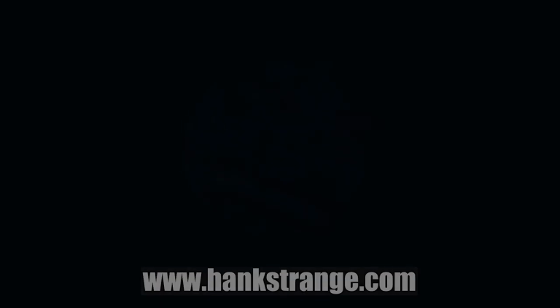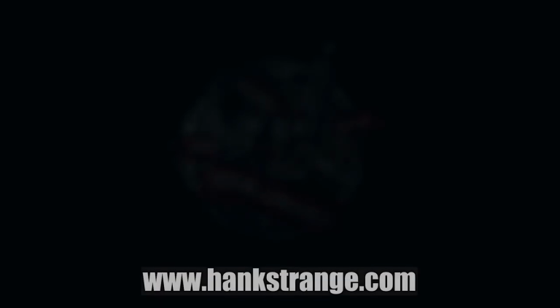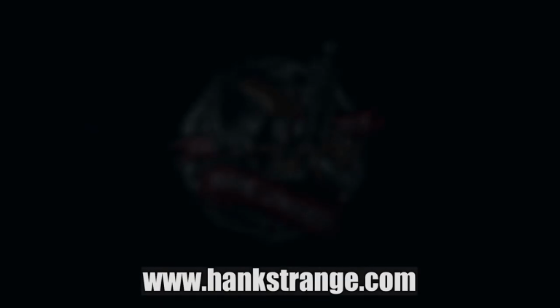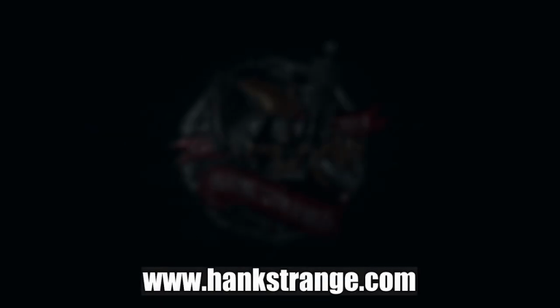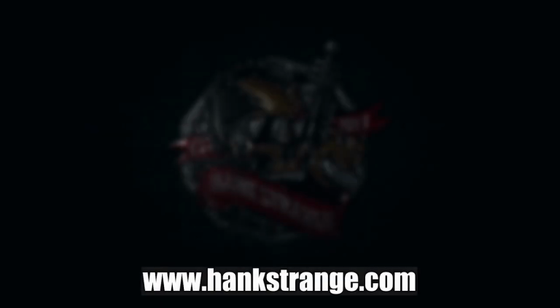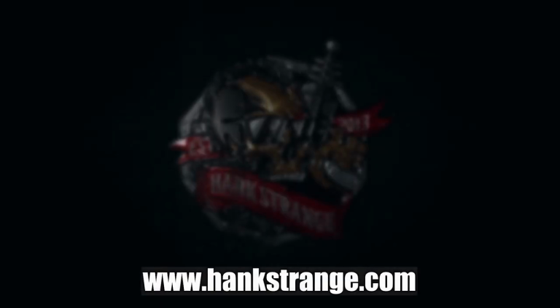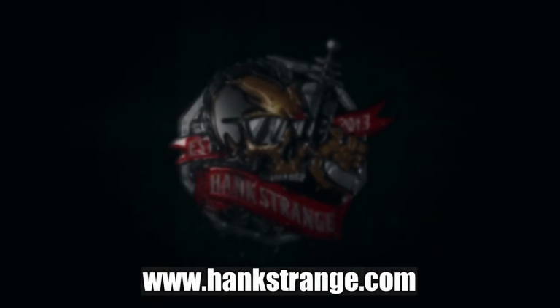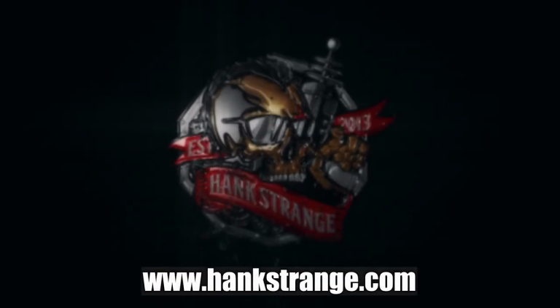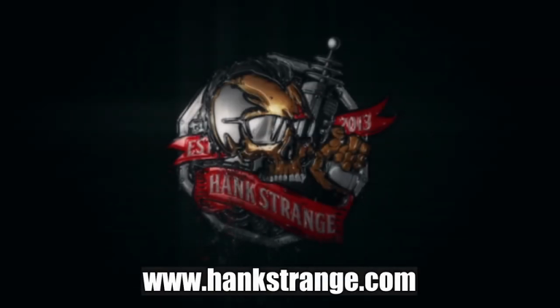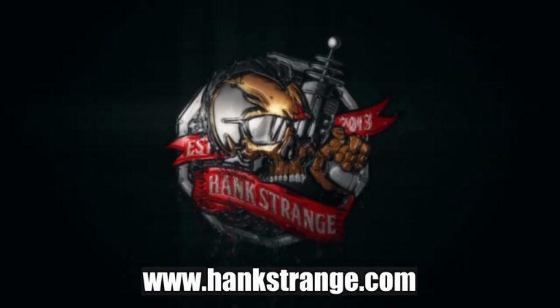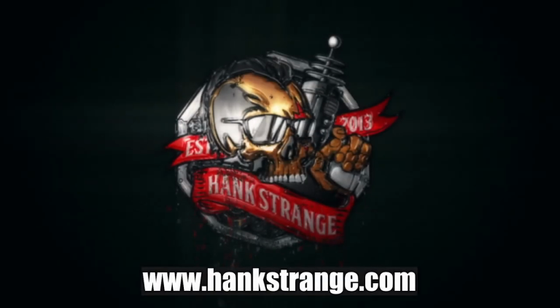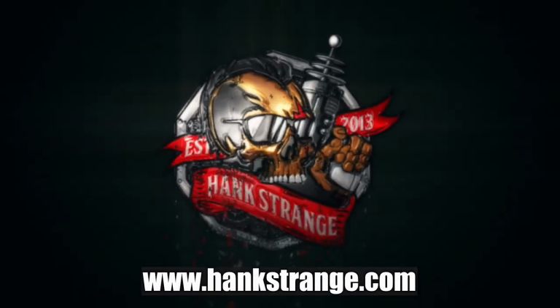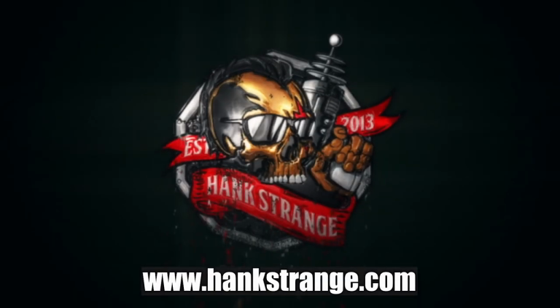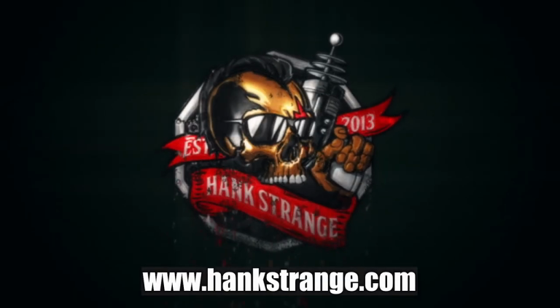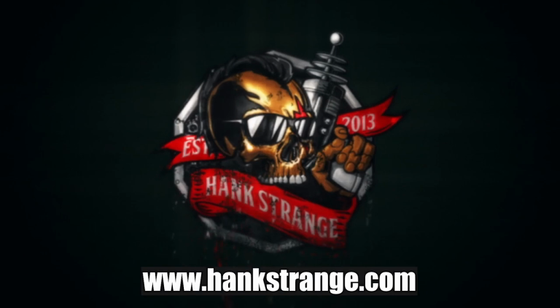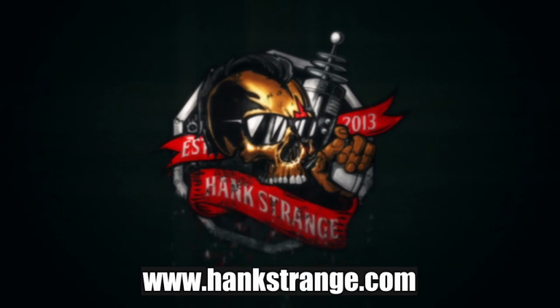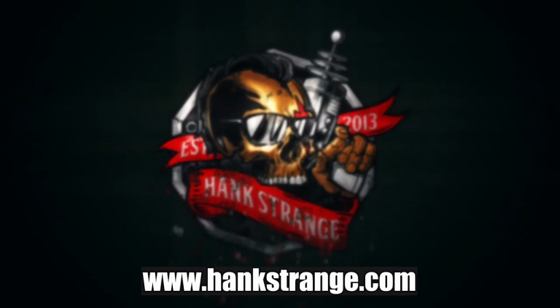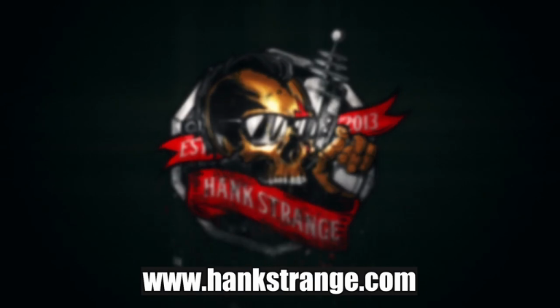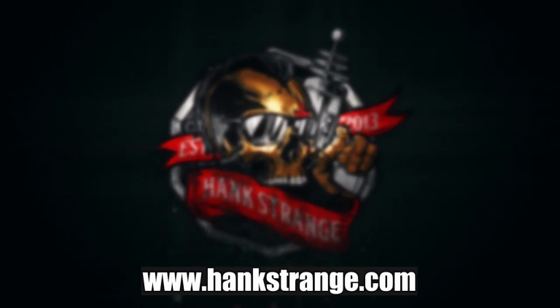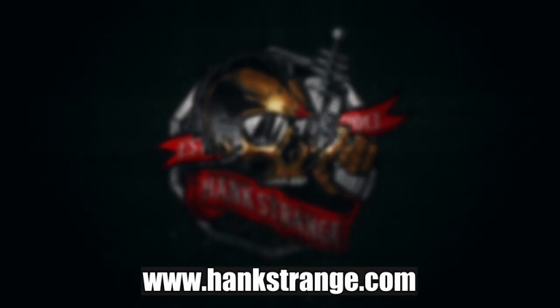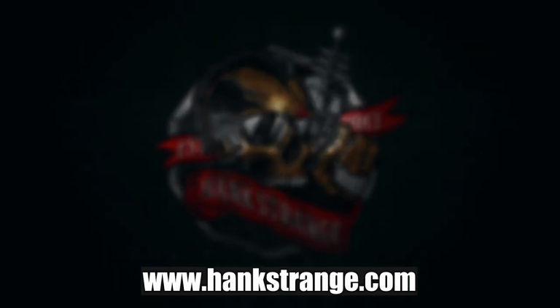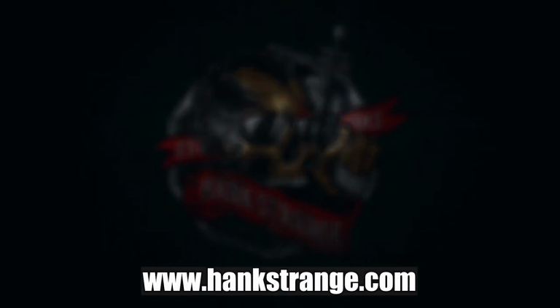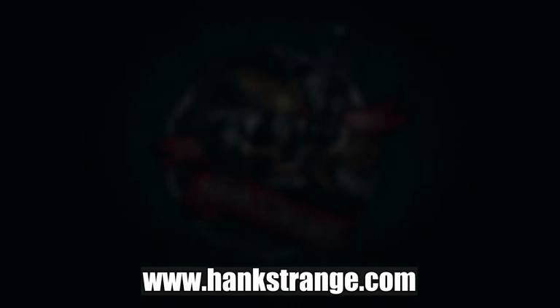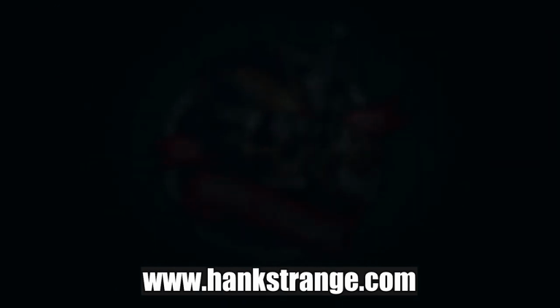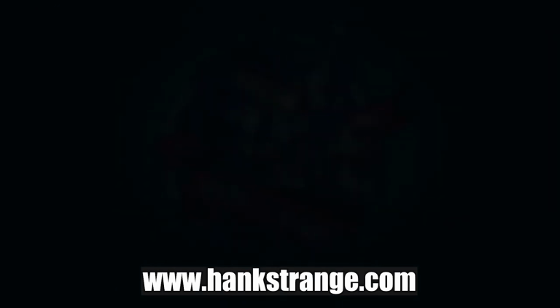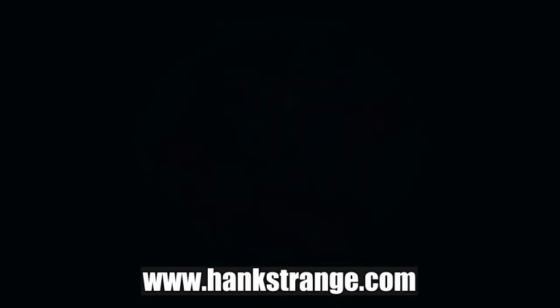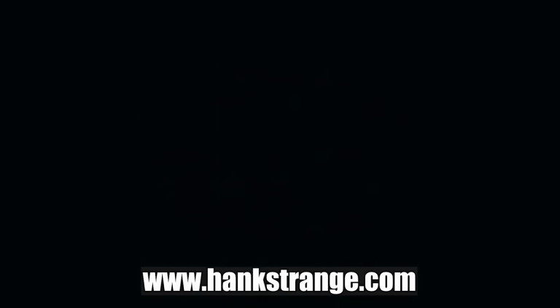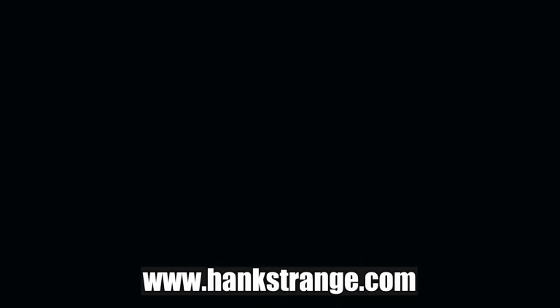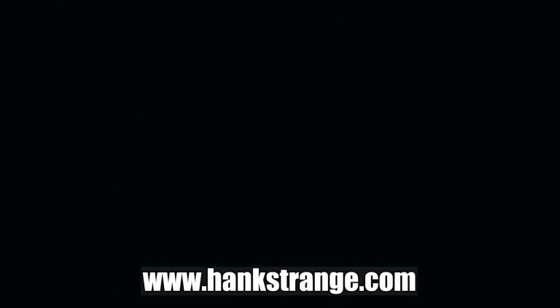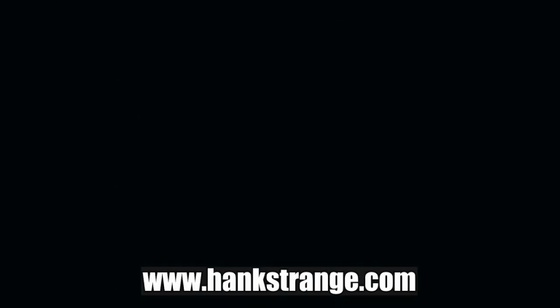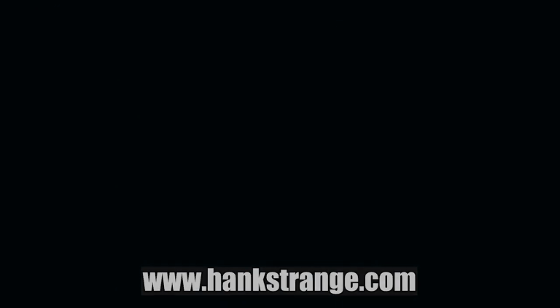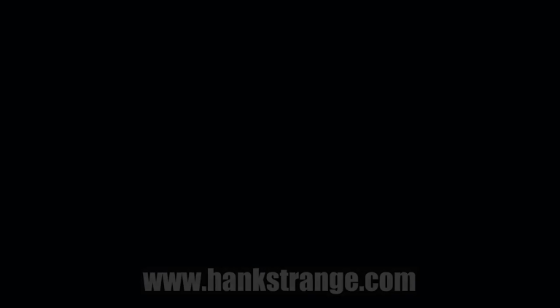Make sure to check out HankStrange.com. You can sign up for our email list and find ways to follow and support our efforts.